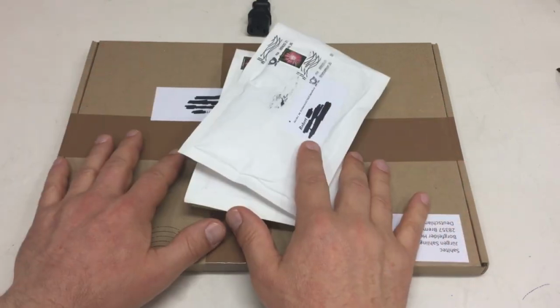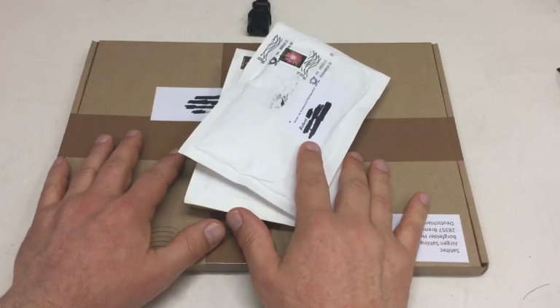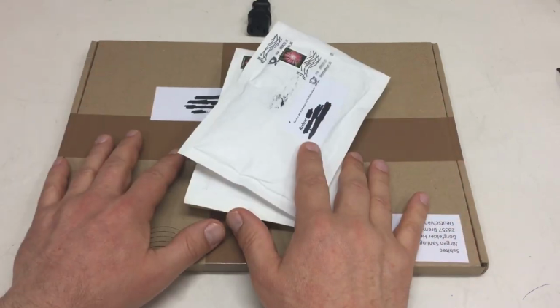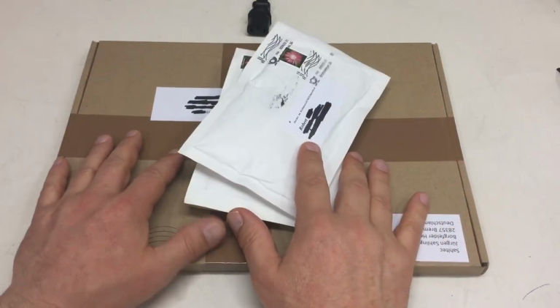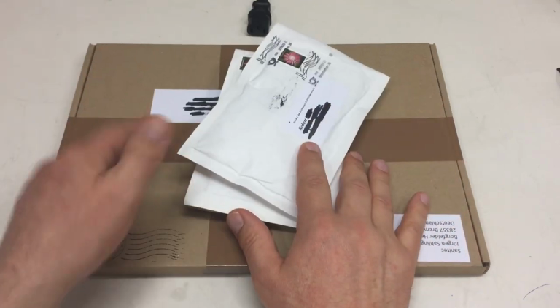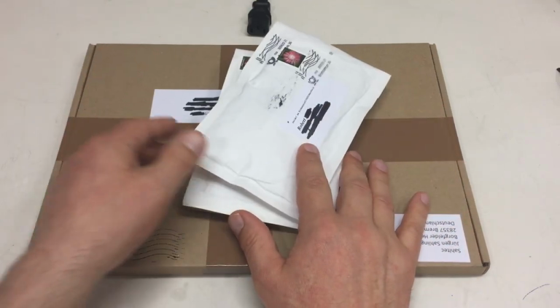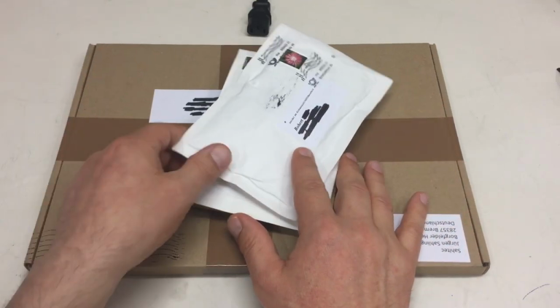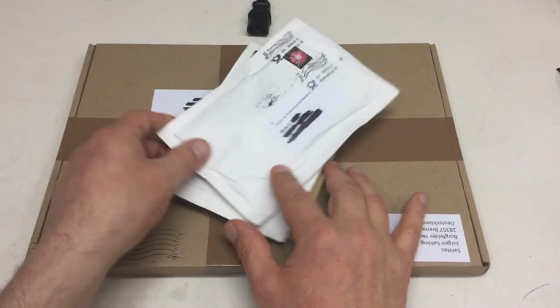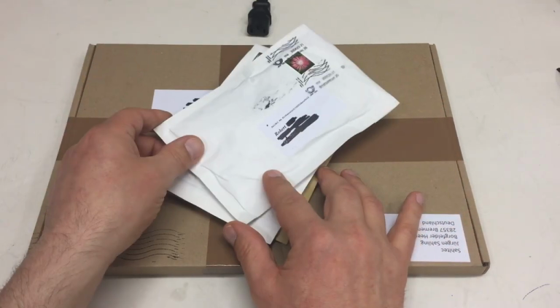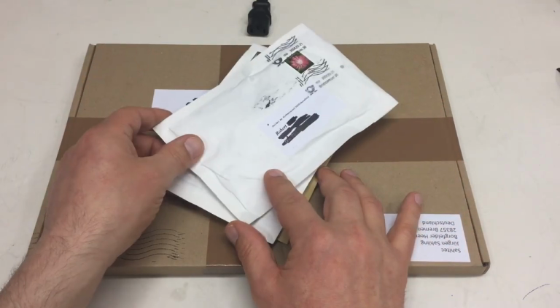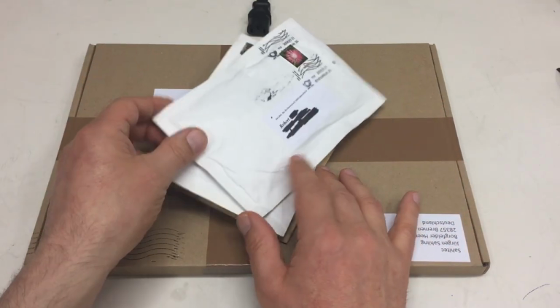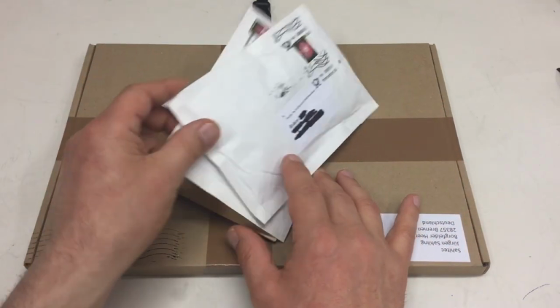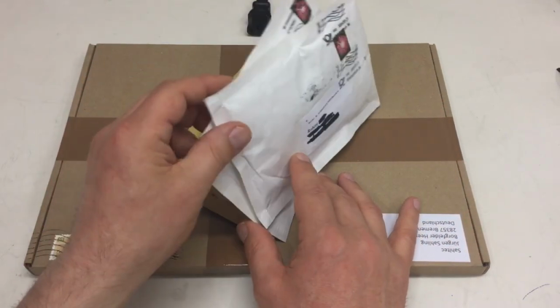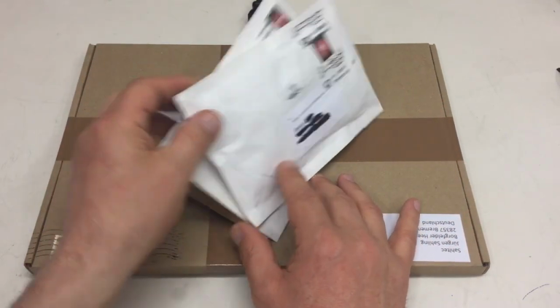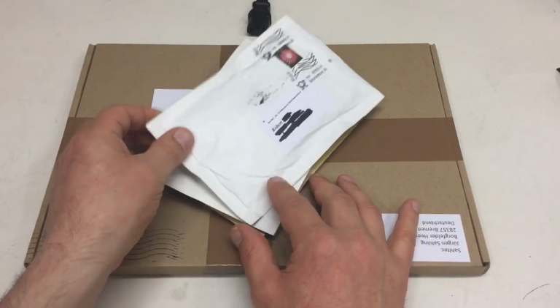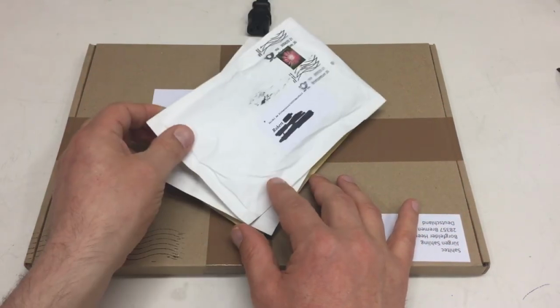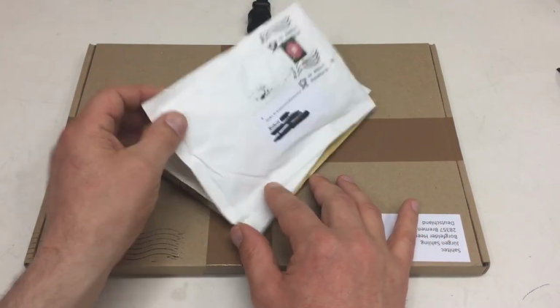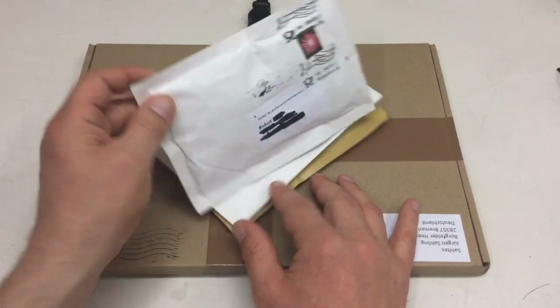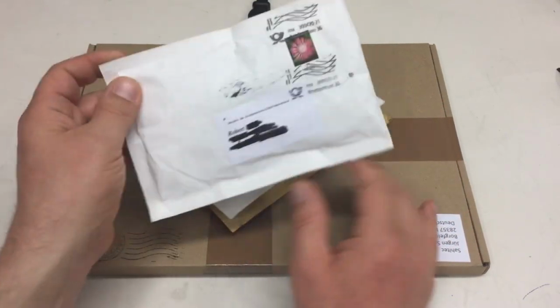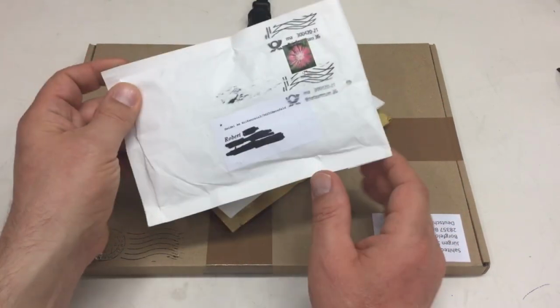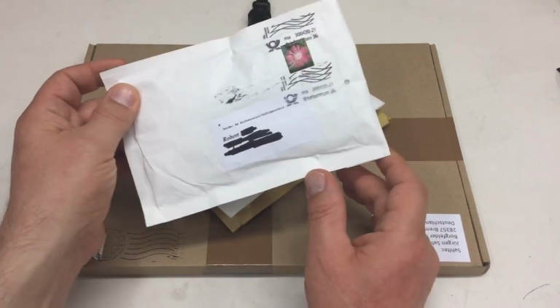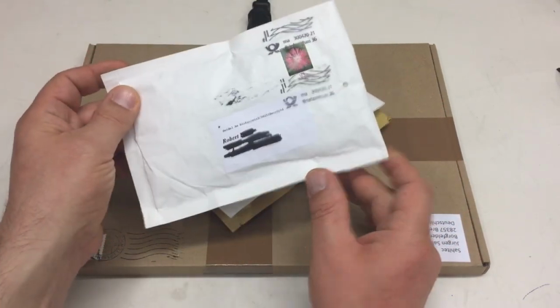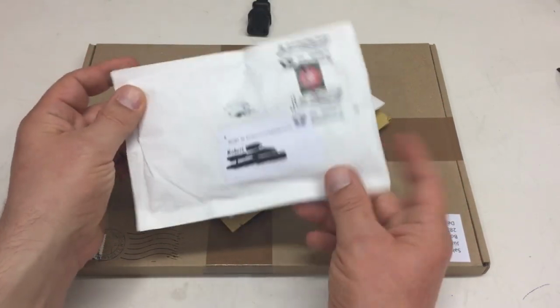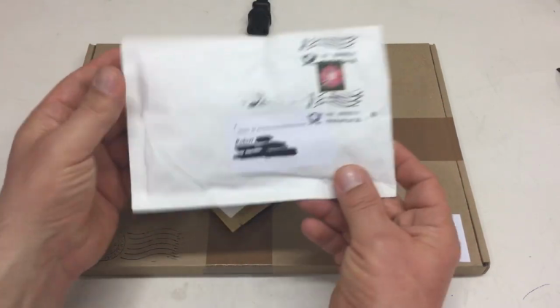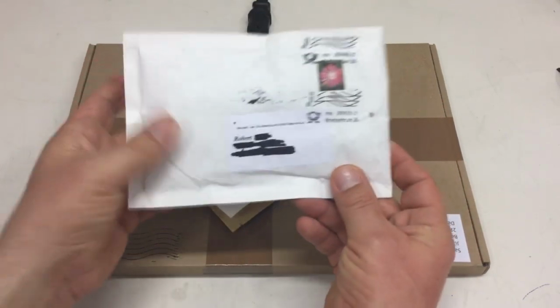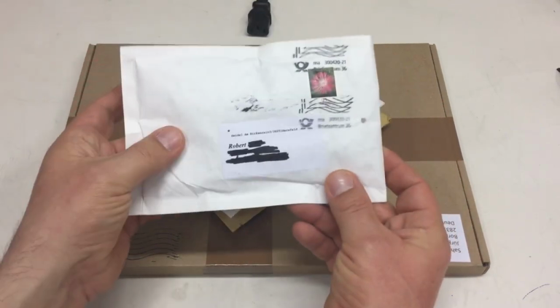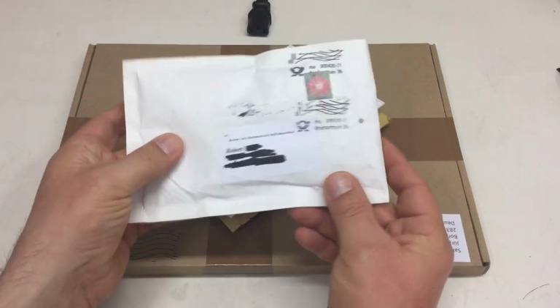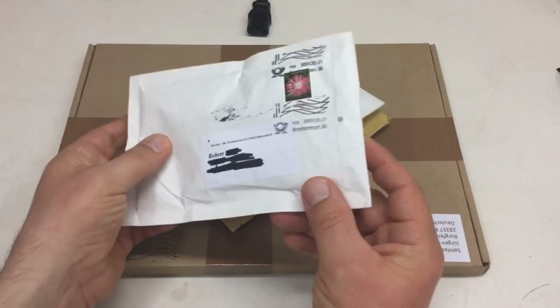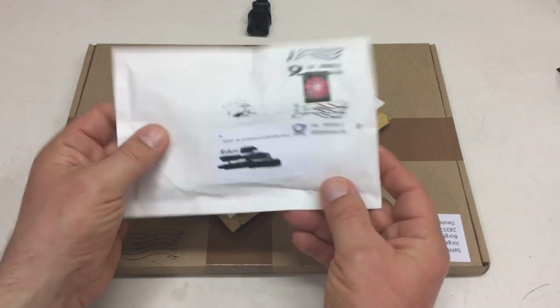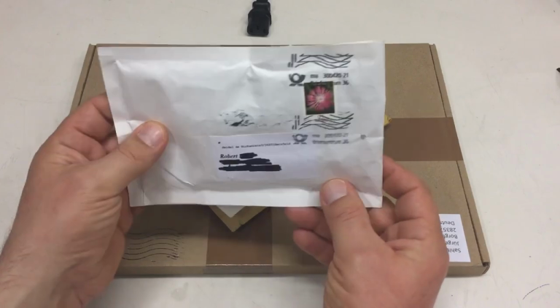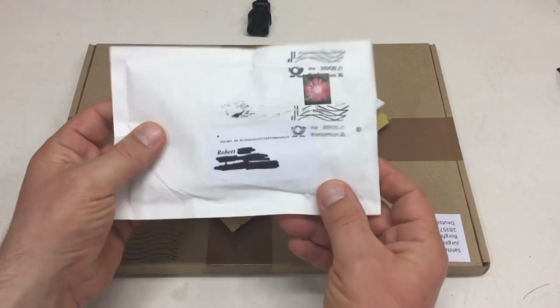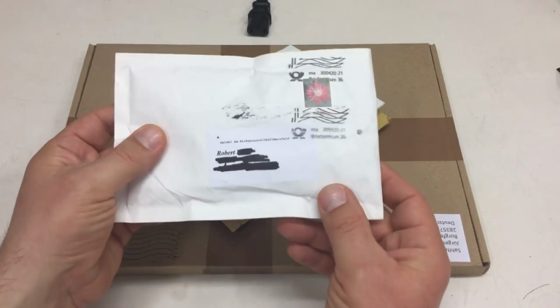Mailbag once again, so let's dive in and start with the first one.